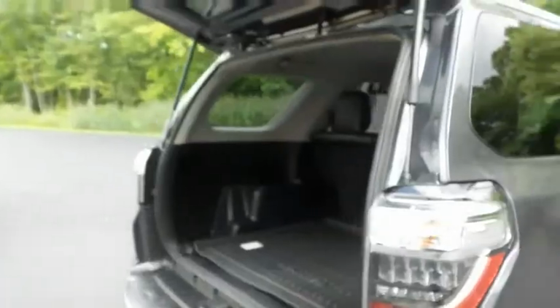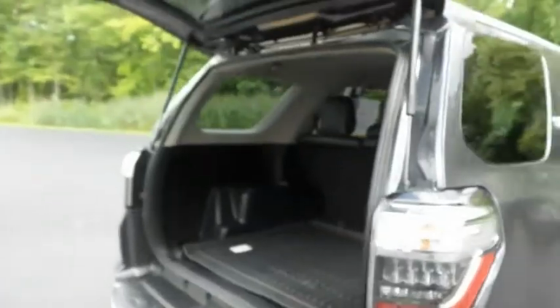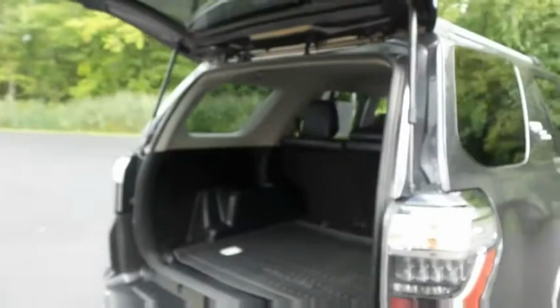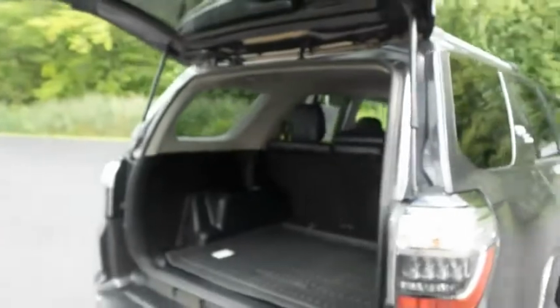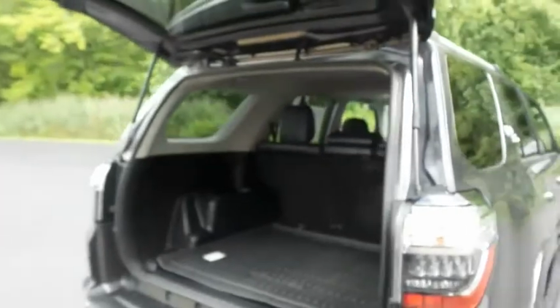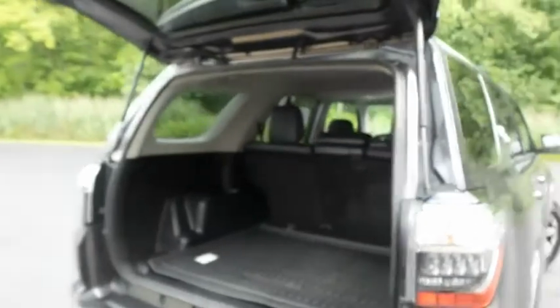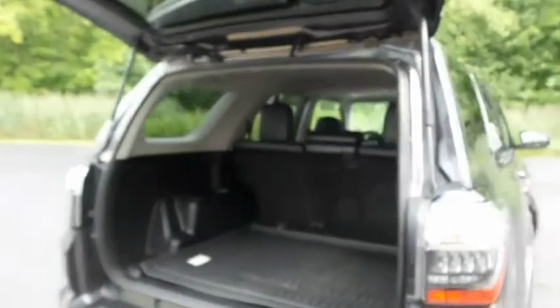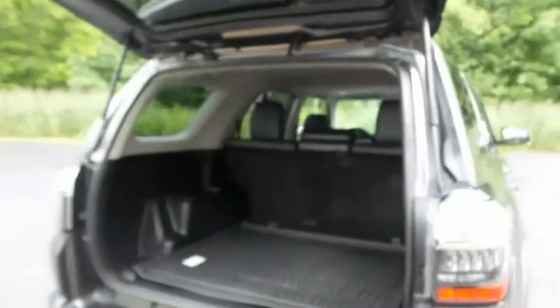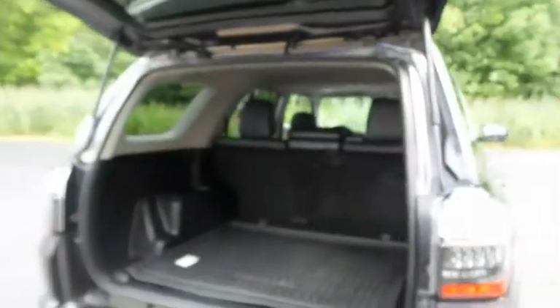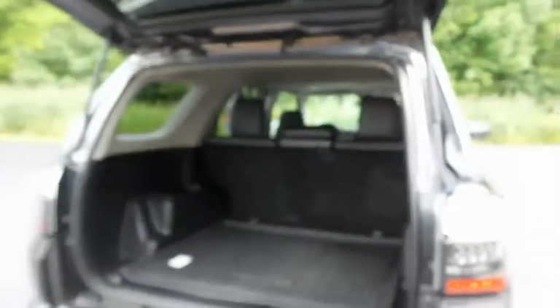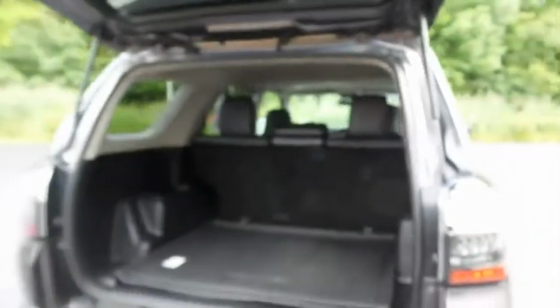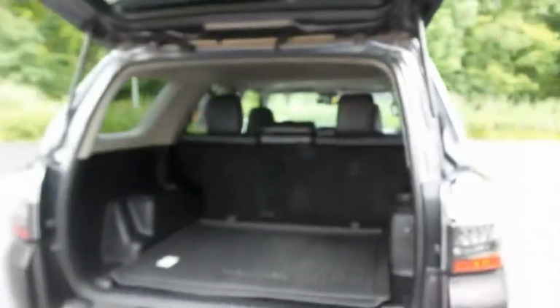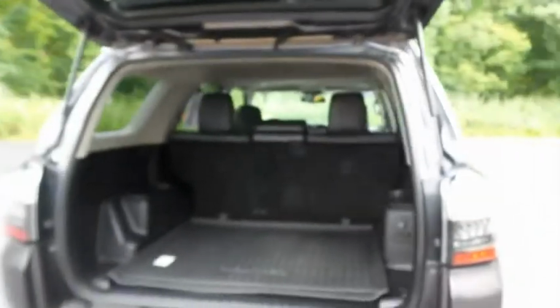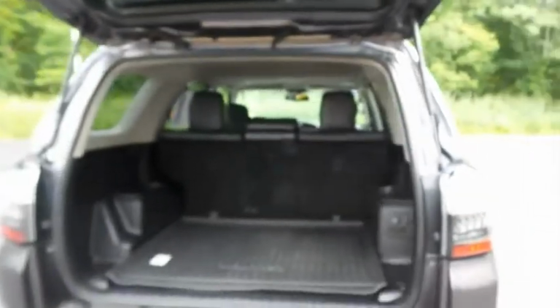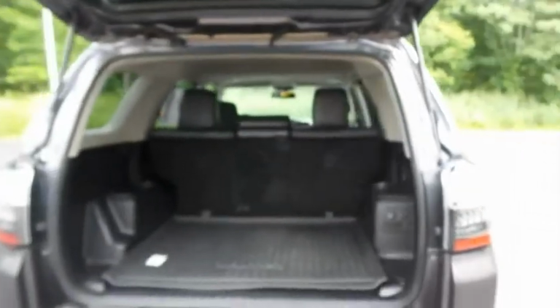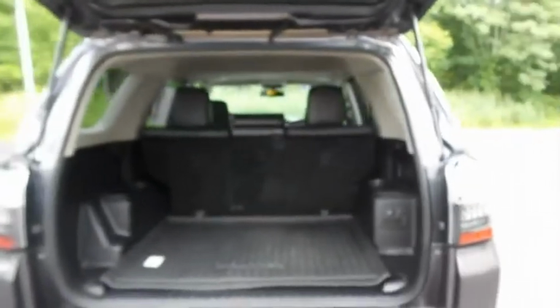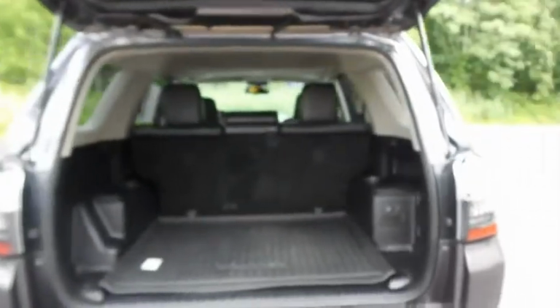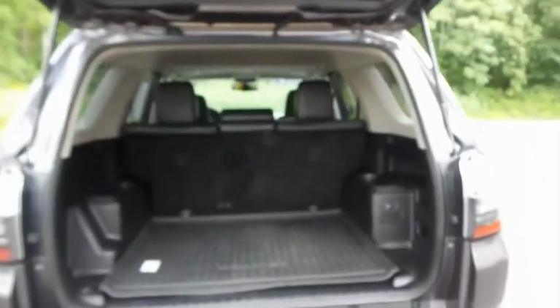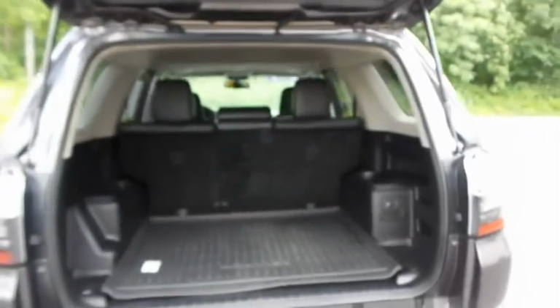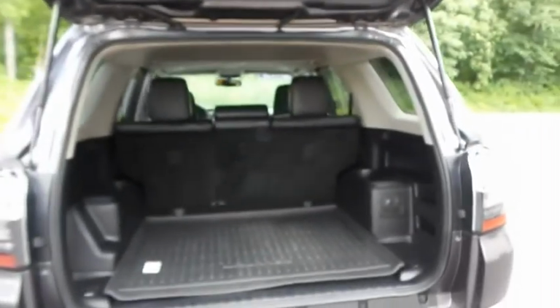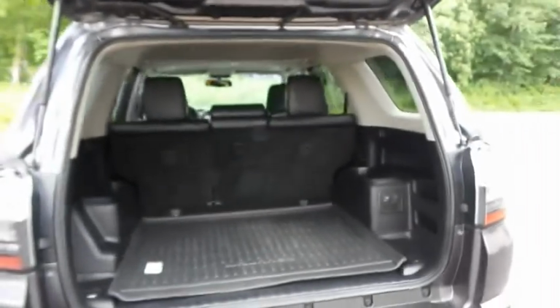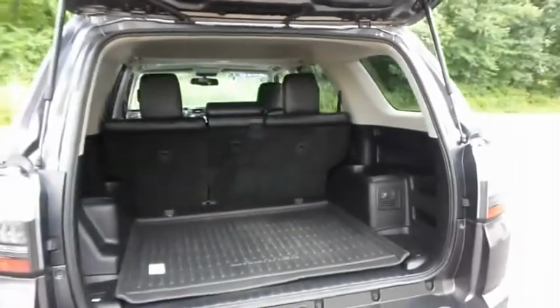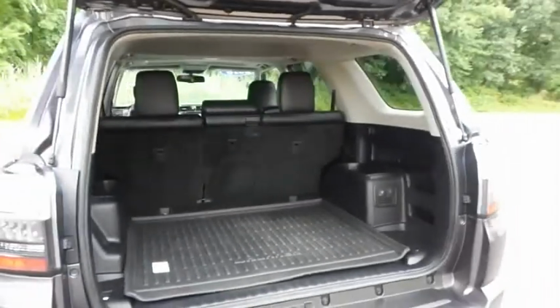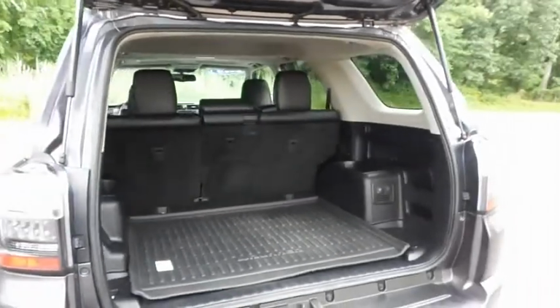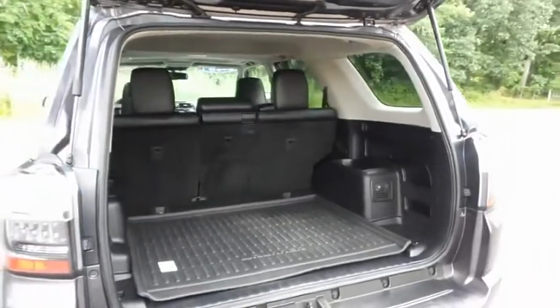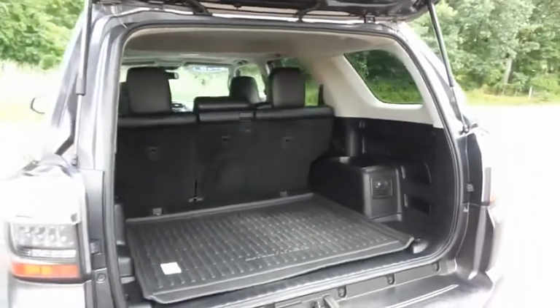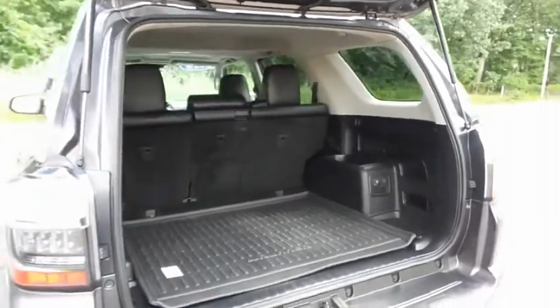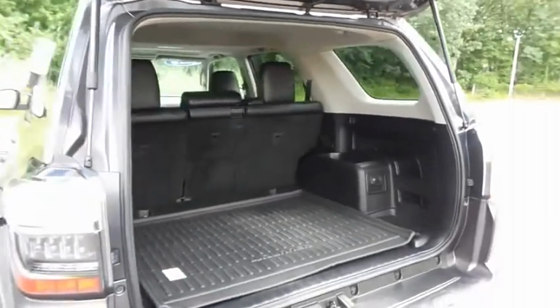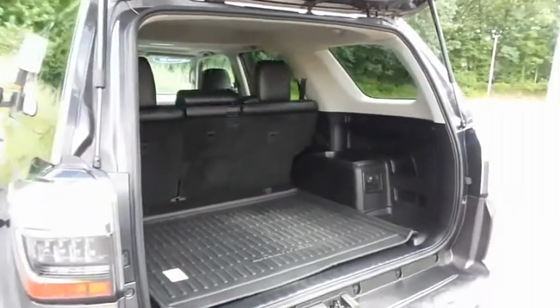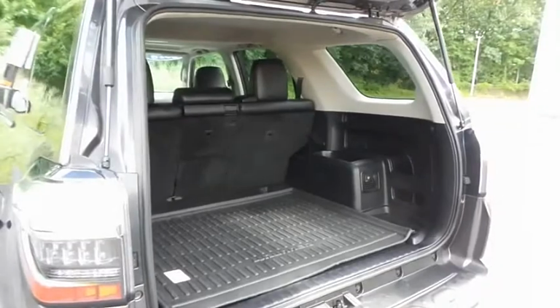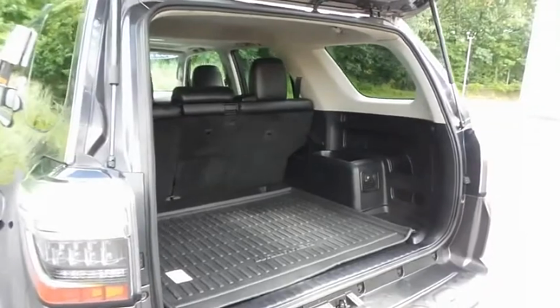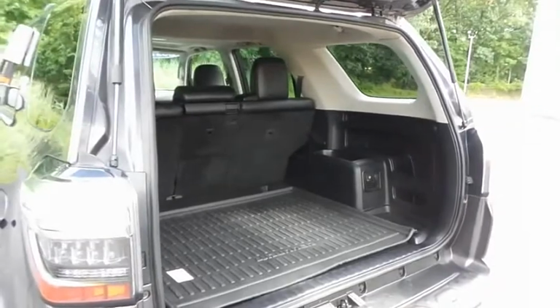This 4Runner offers plenty of rear cargo space in the hatch, with an all-weather protective liner.